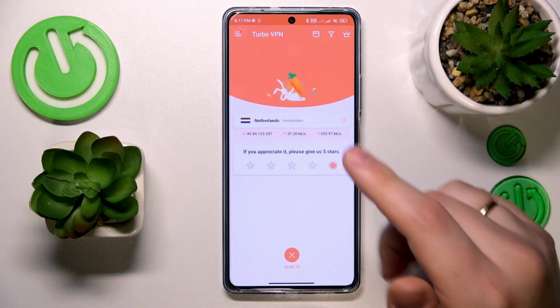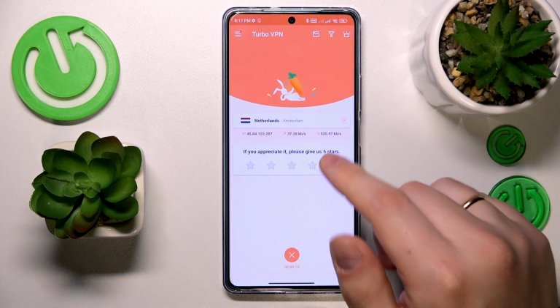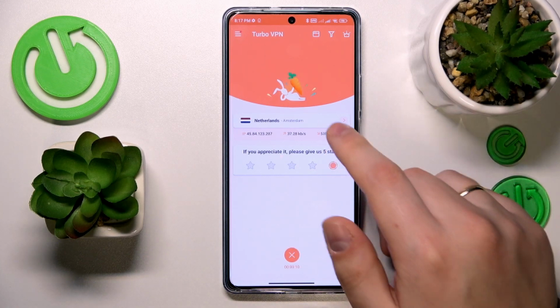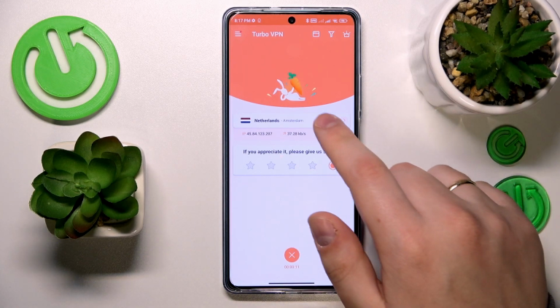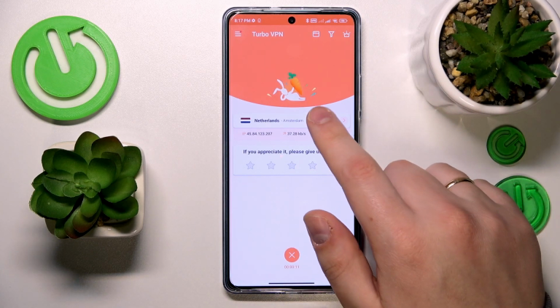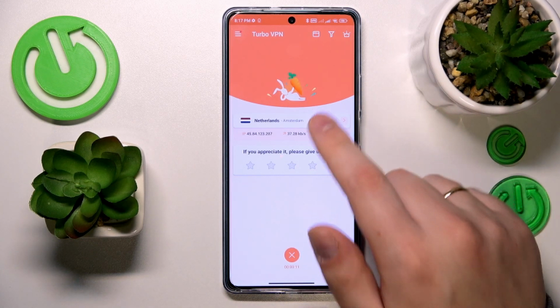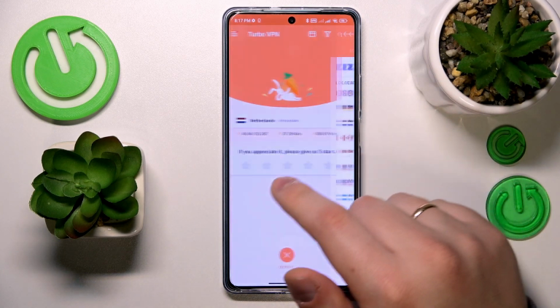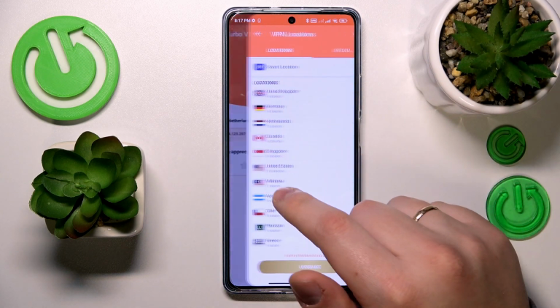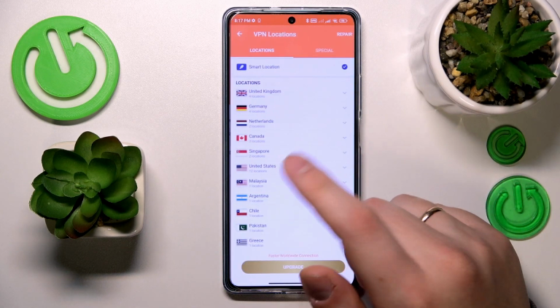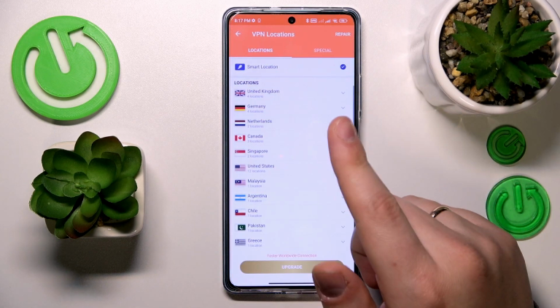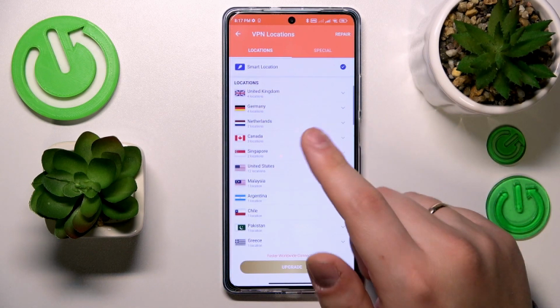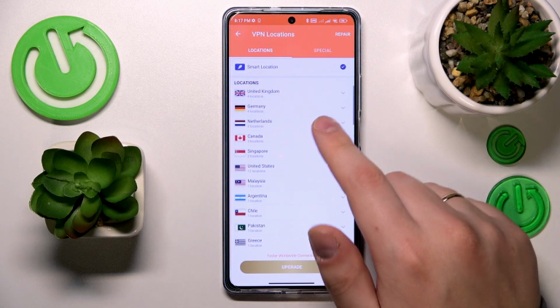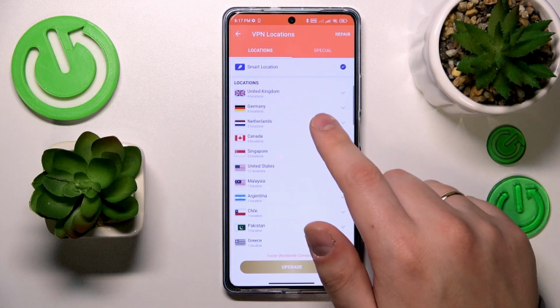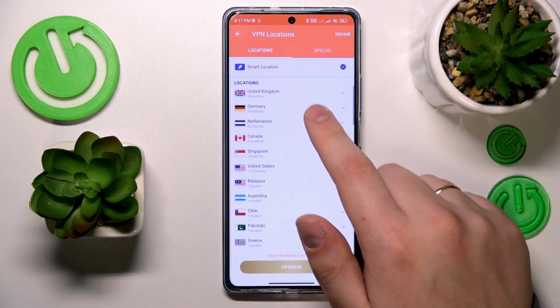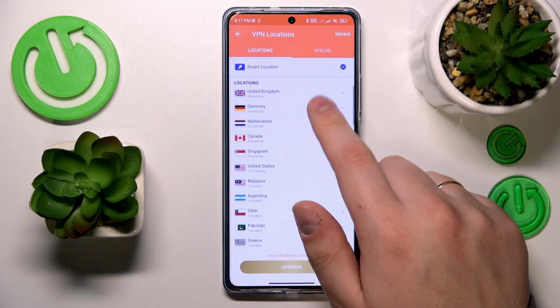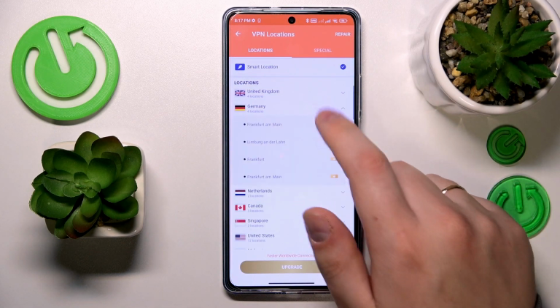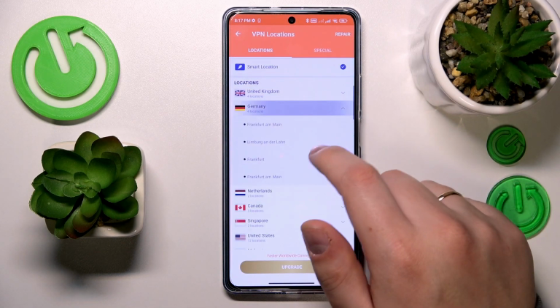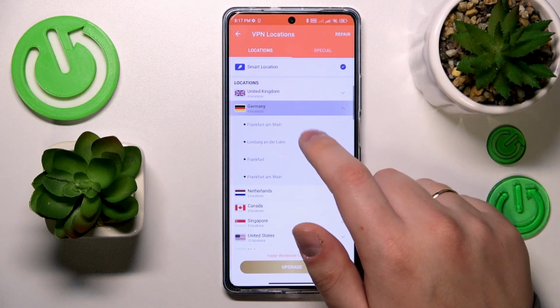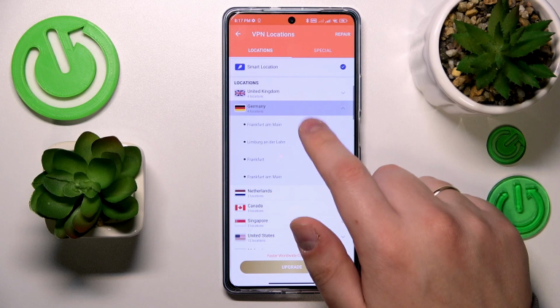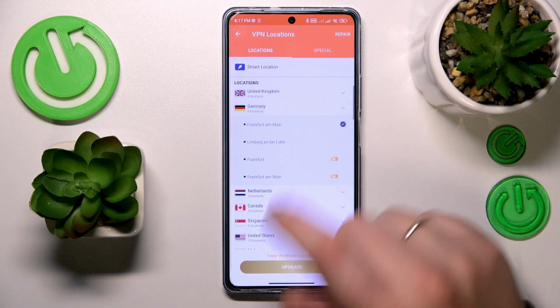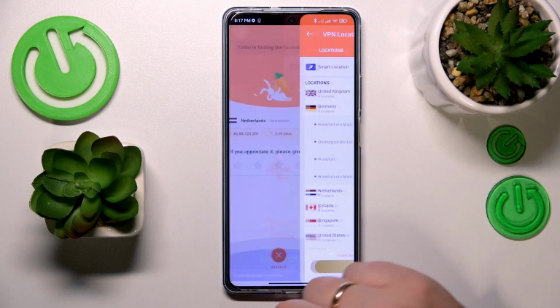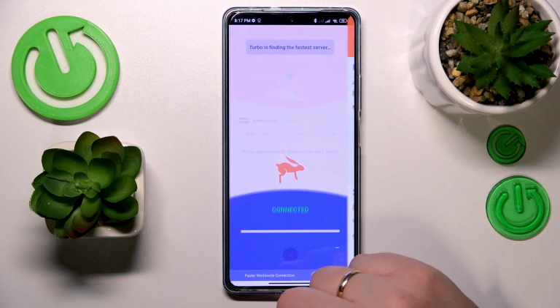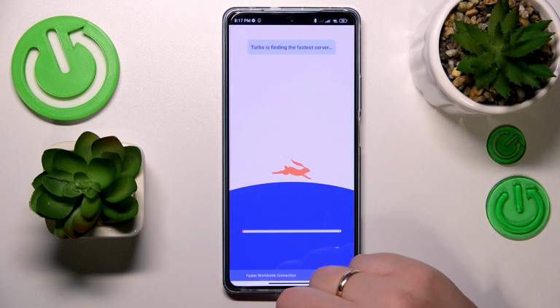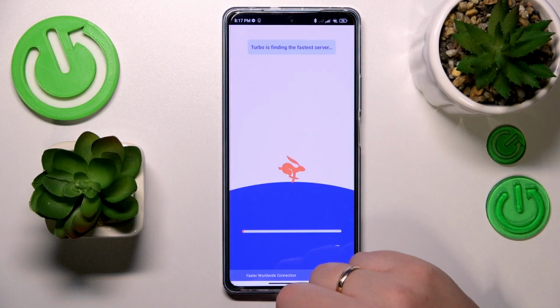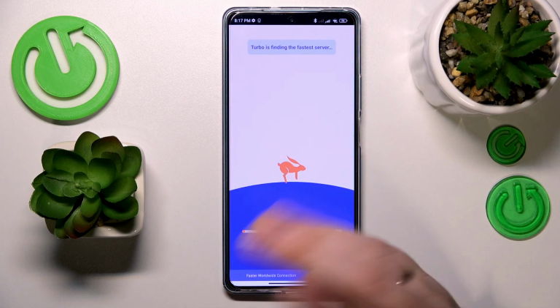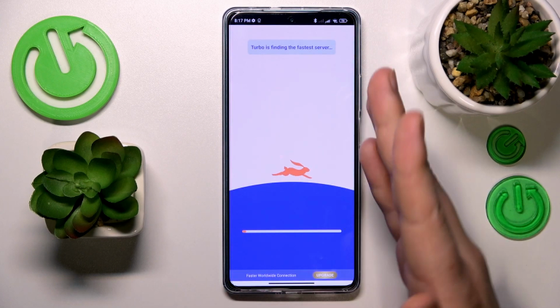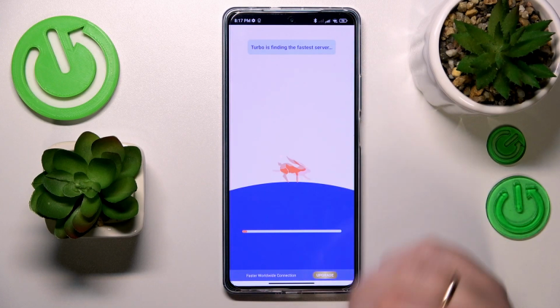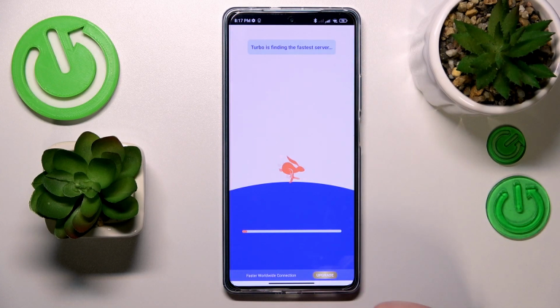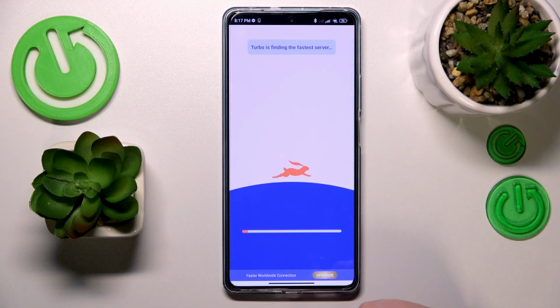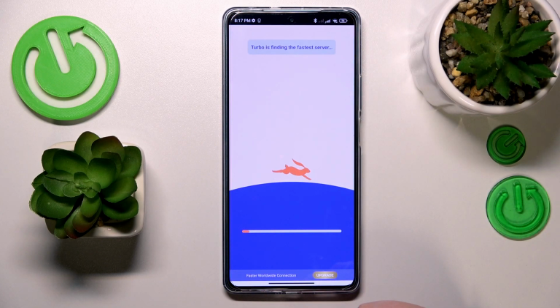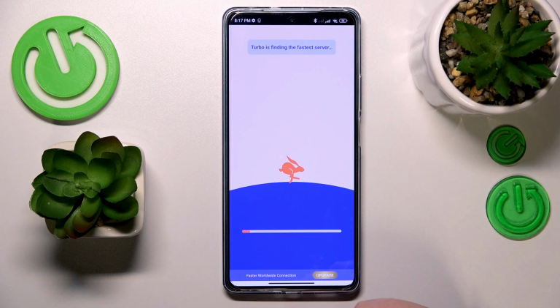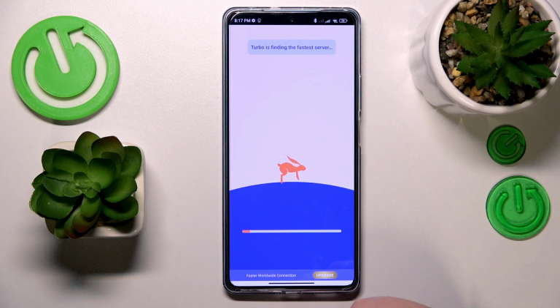While at it, you can change the server, country or even the city that you are connected to, just like that.